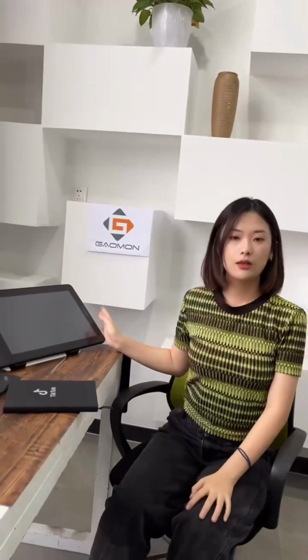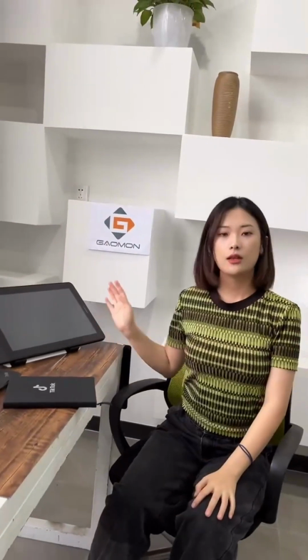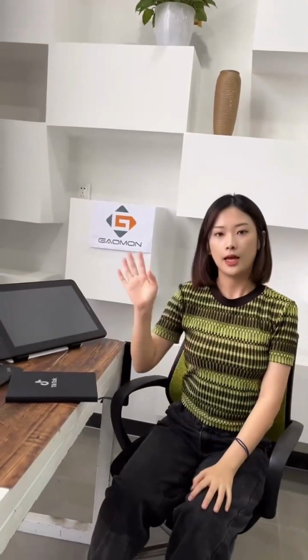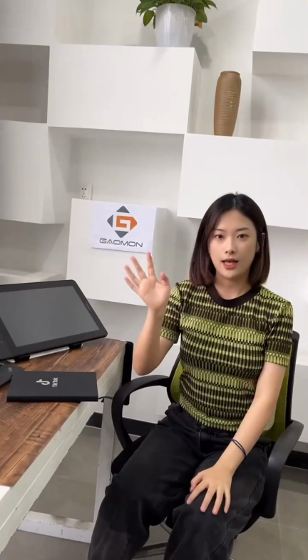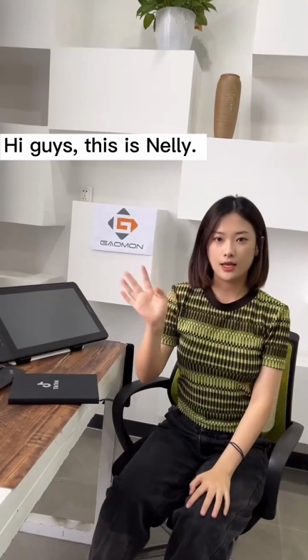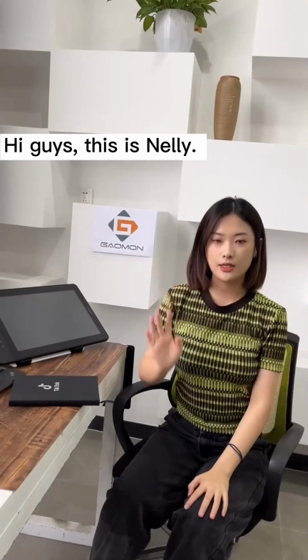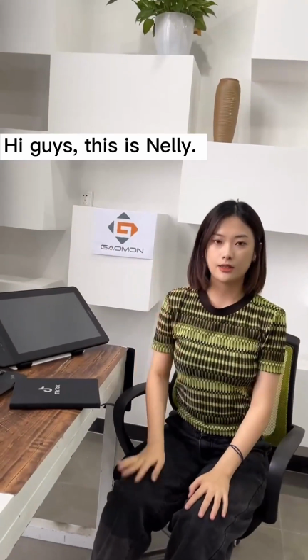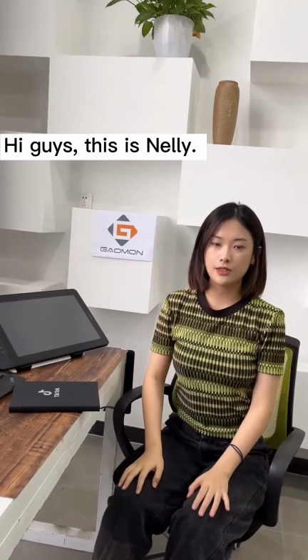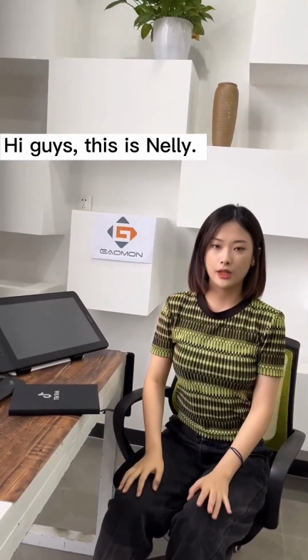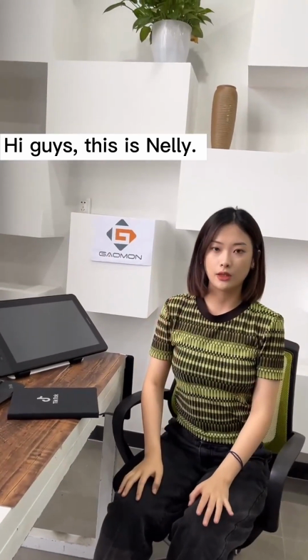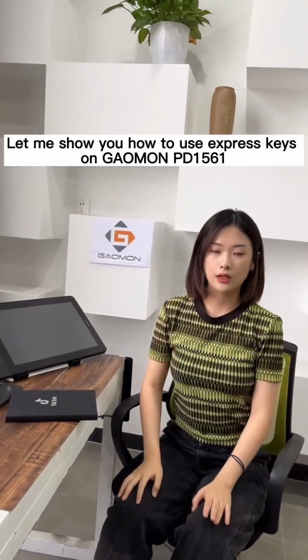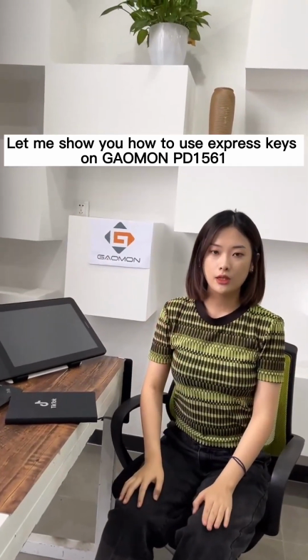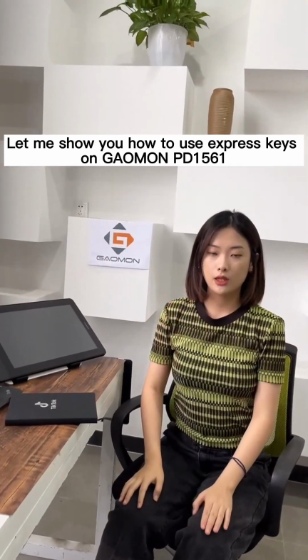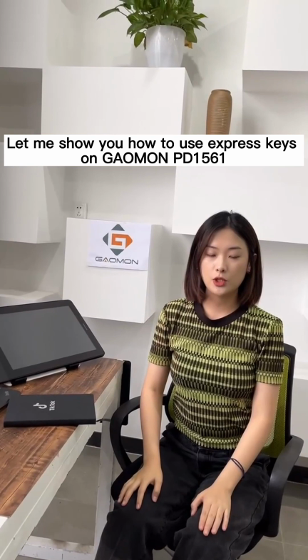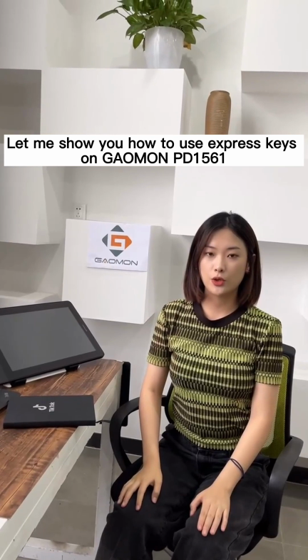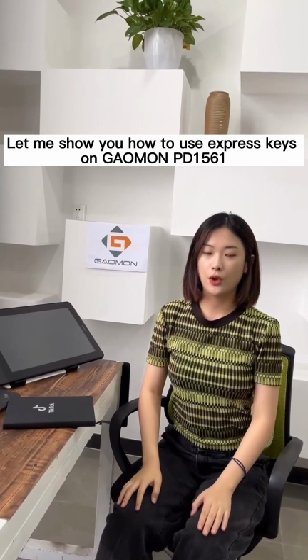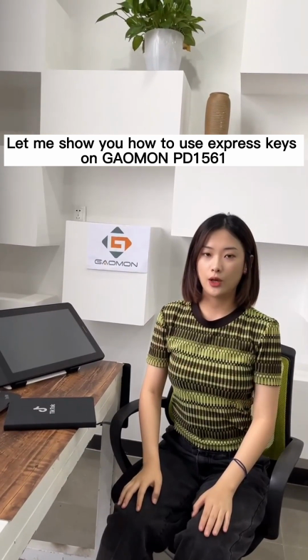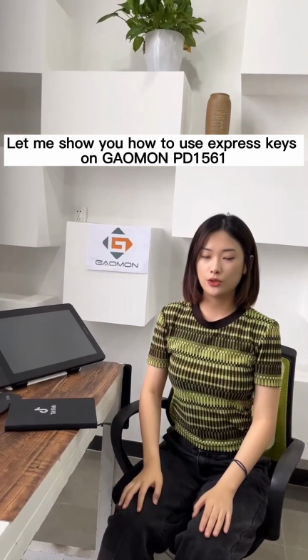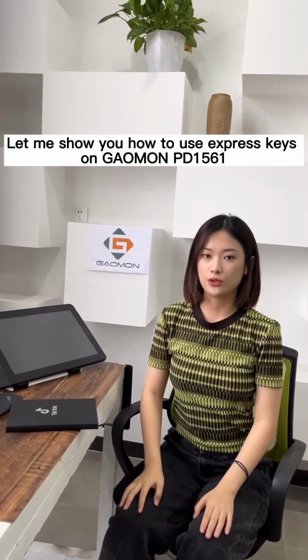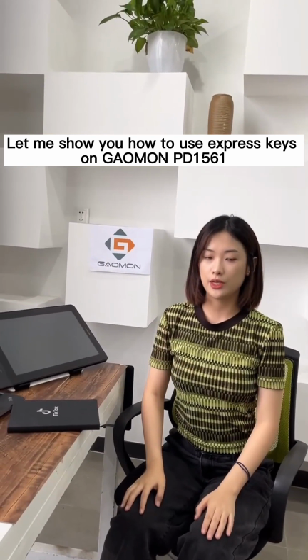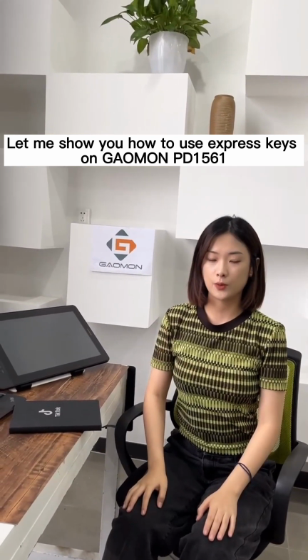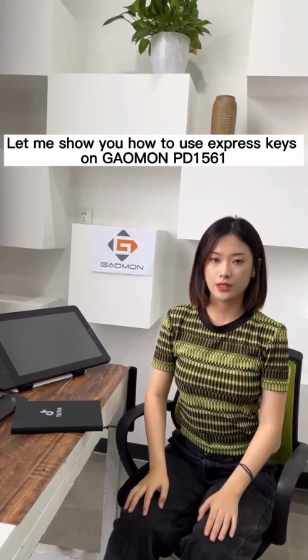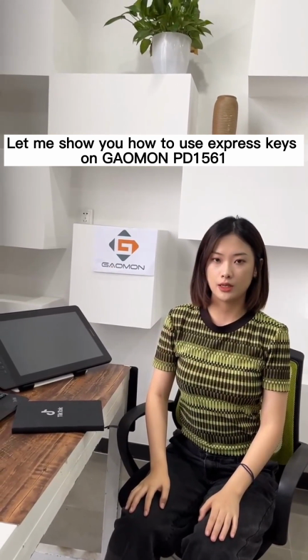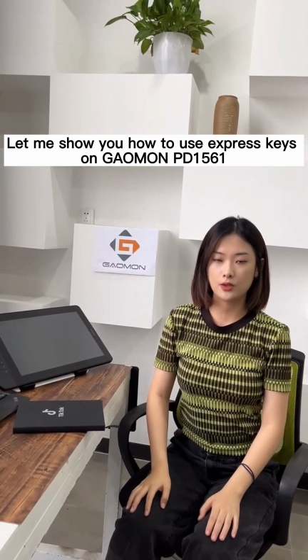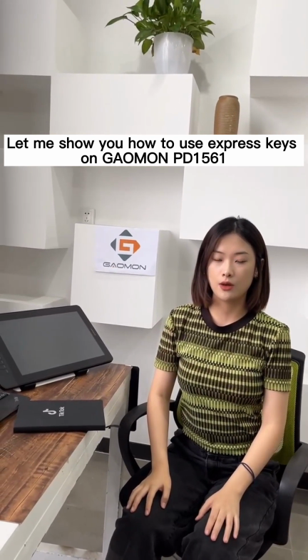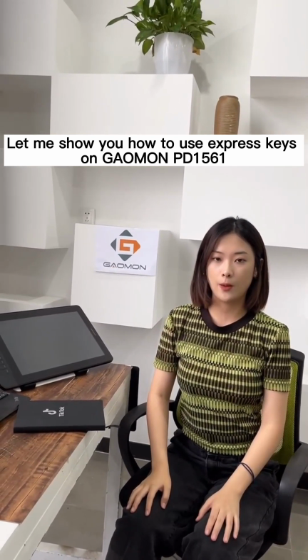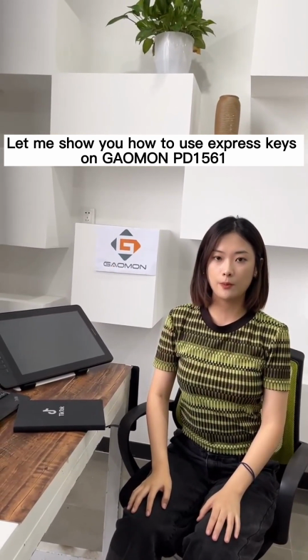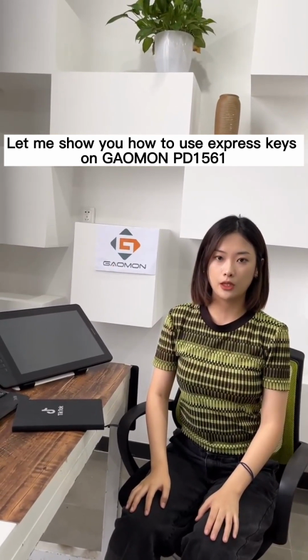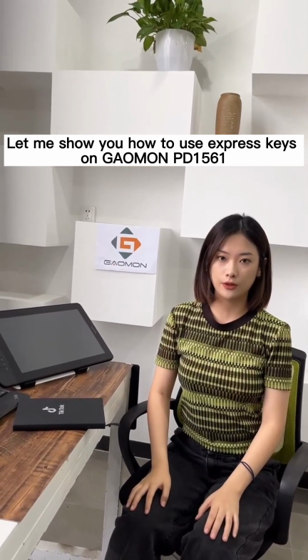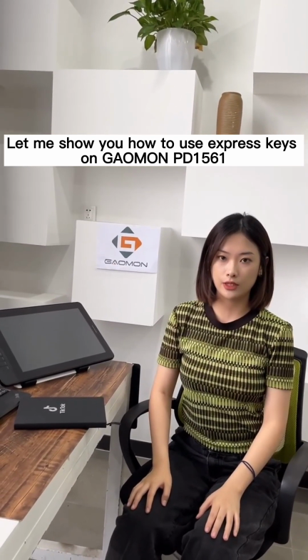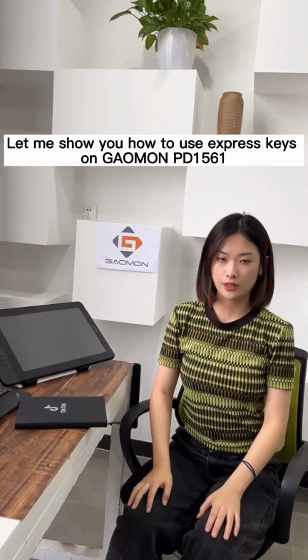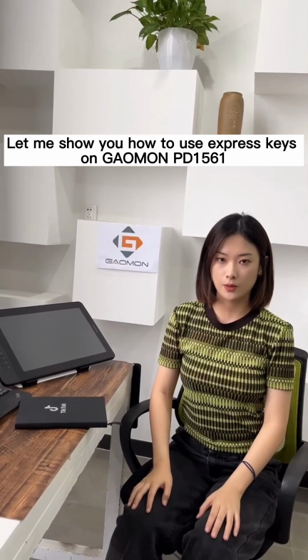Hi guys, this is Naomi. Let me show you how to use Express Kits on Gauman PD1561.